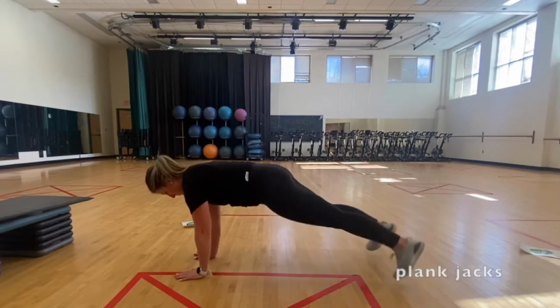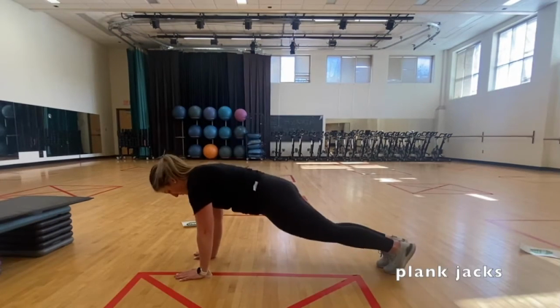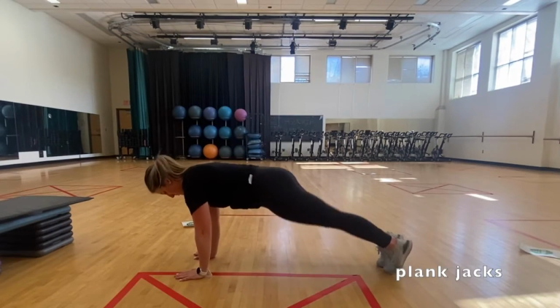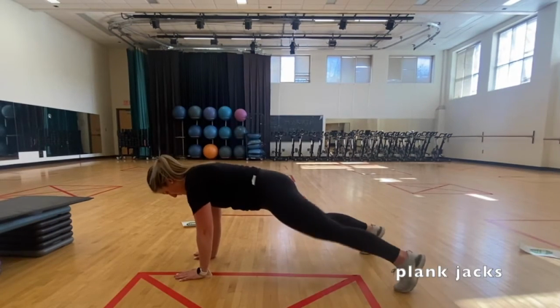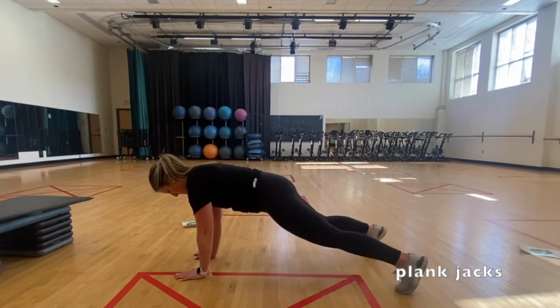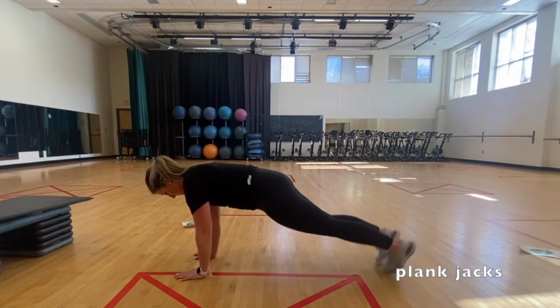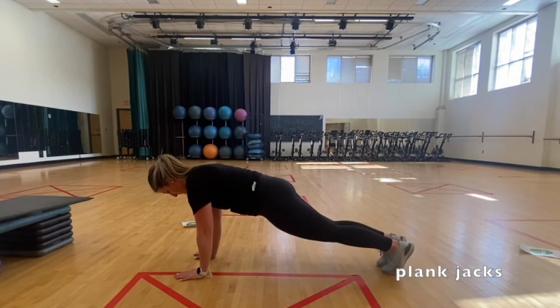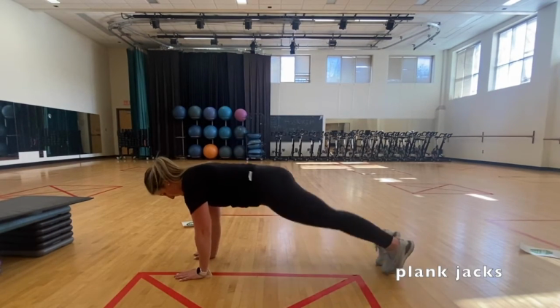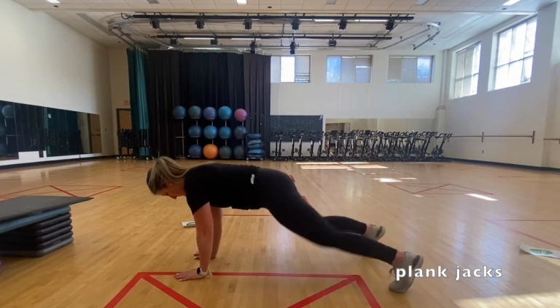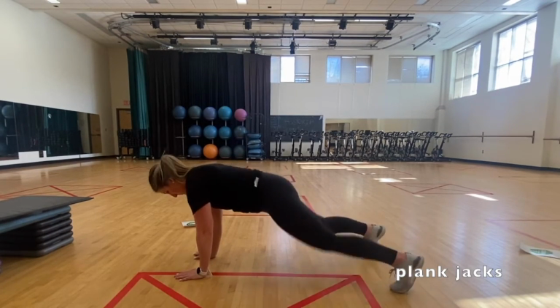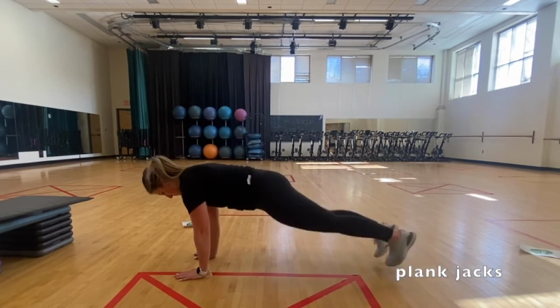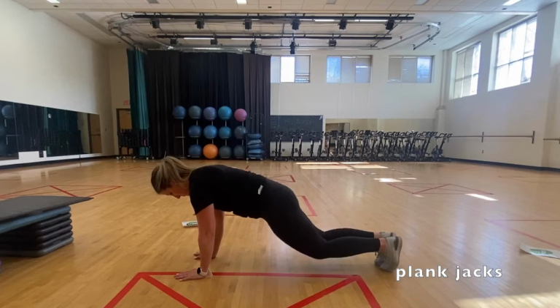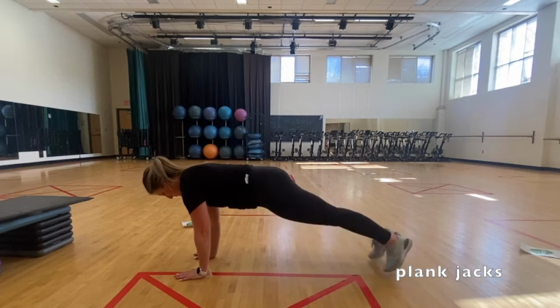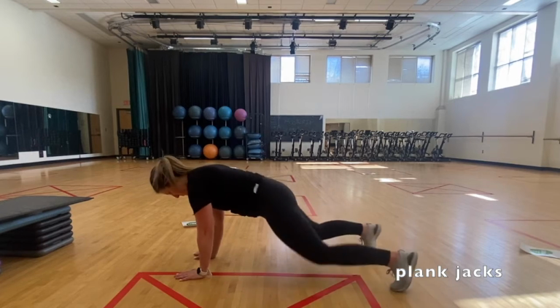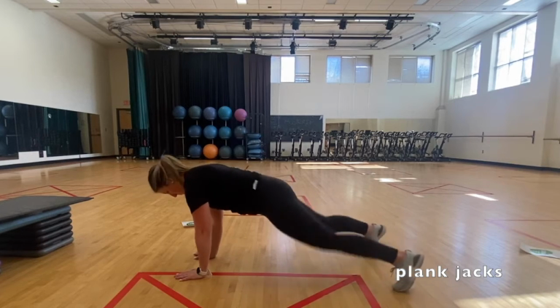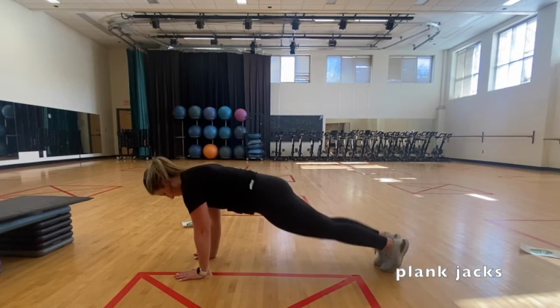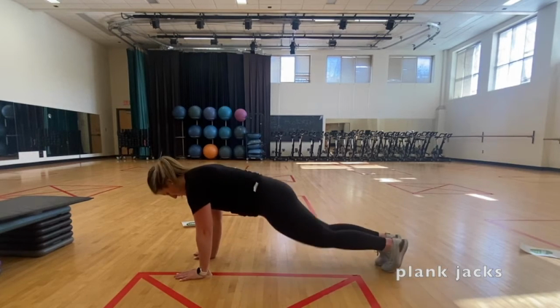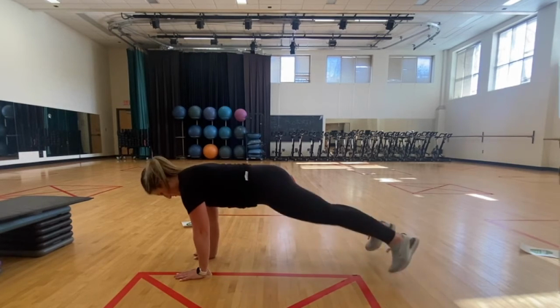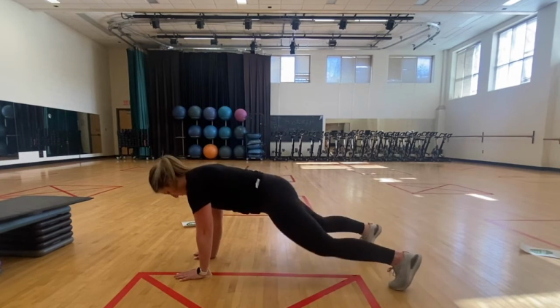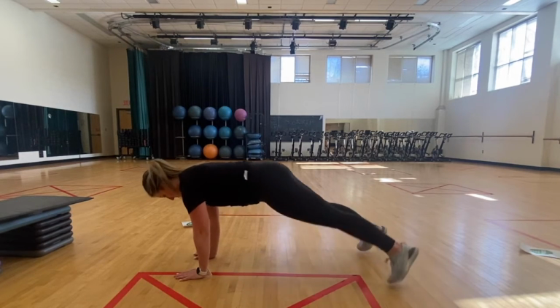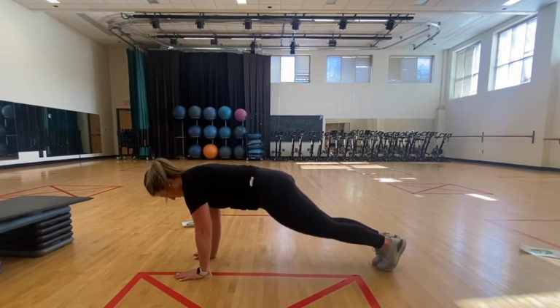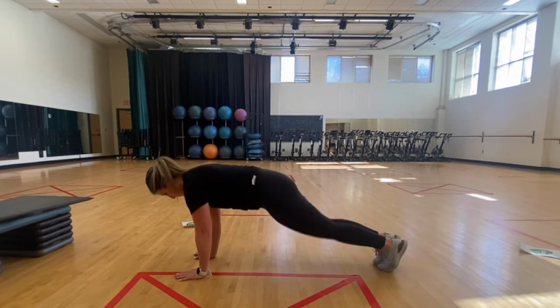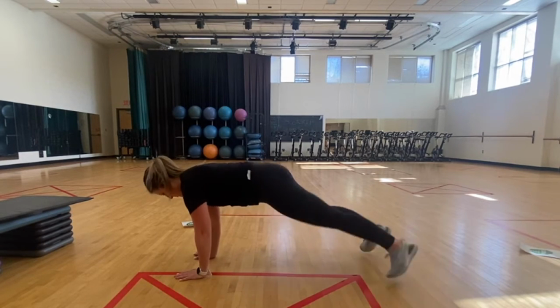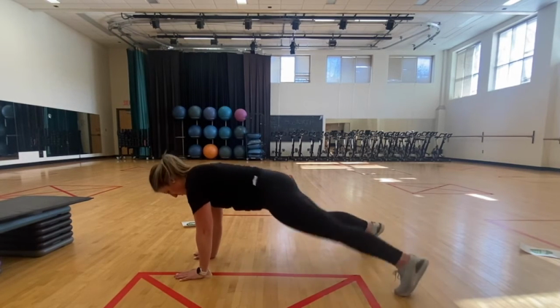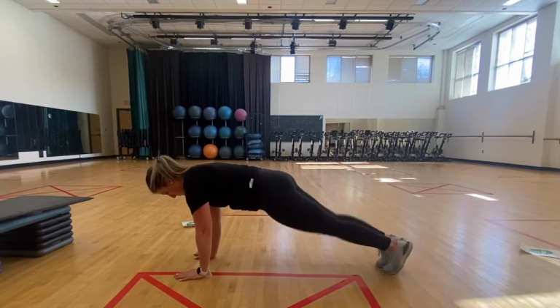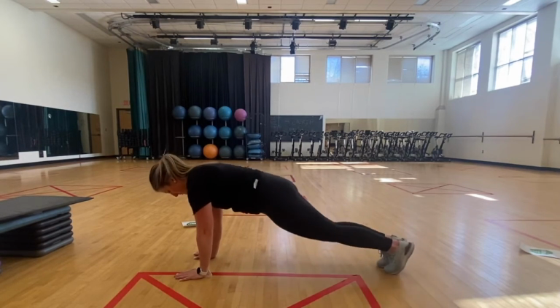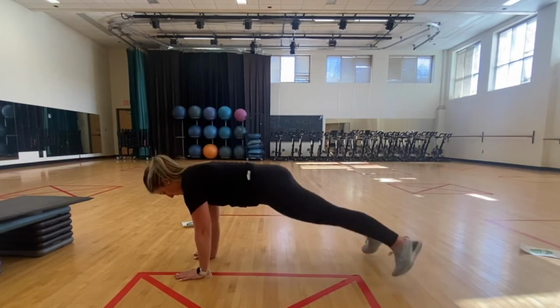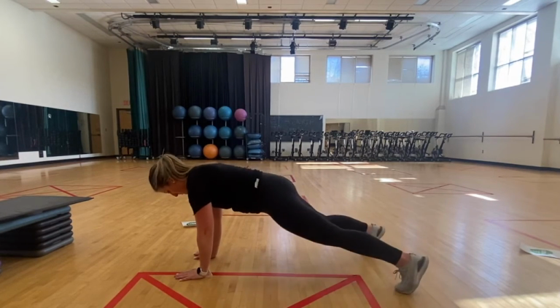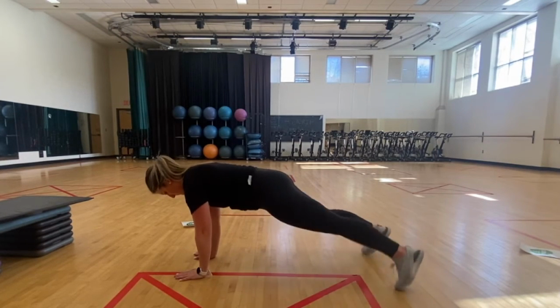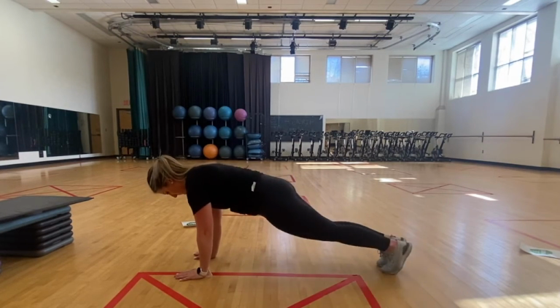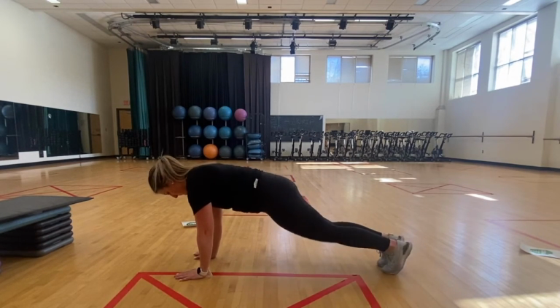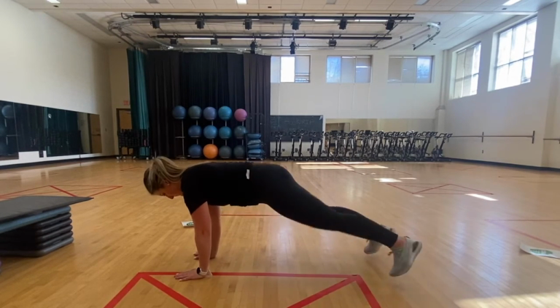Start in a high plank position — your body should be a straight line from your head to your heels. Jump both feet out wide to each side and jump them back in.